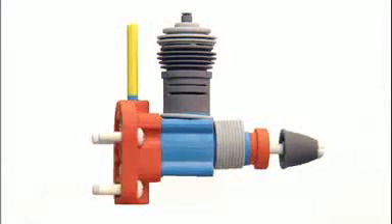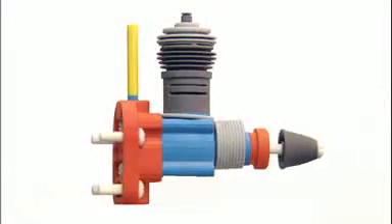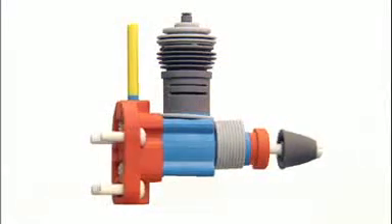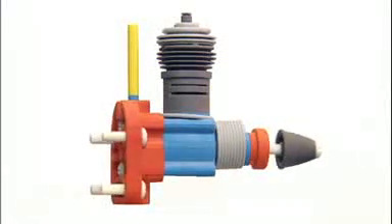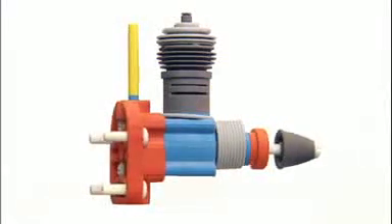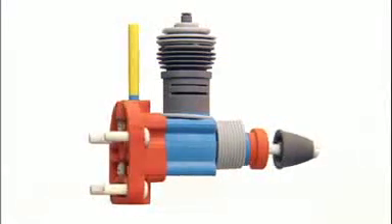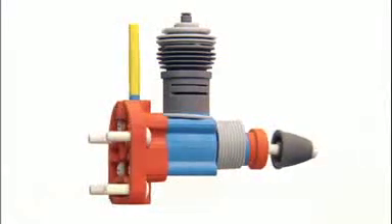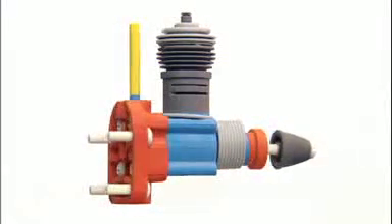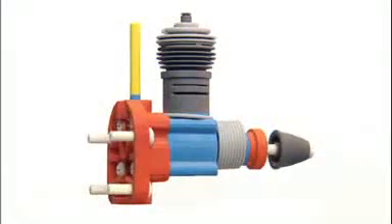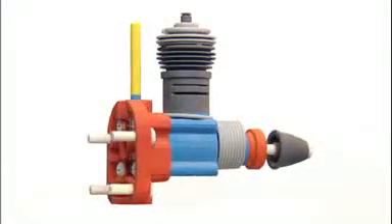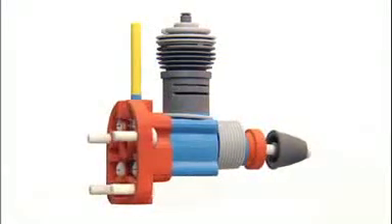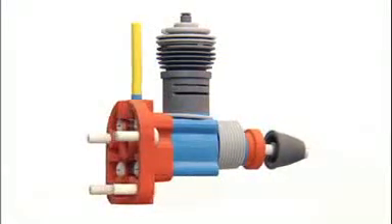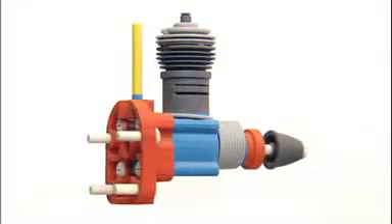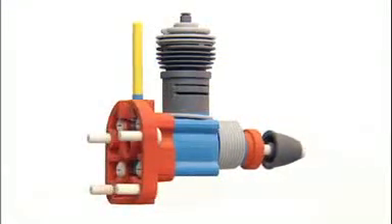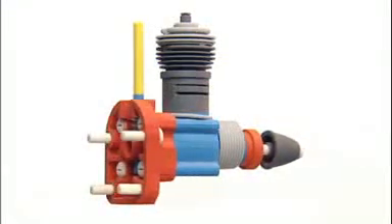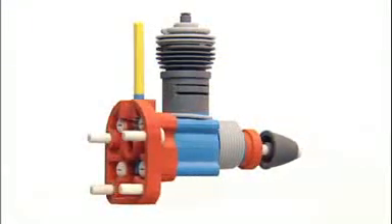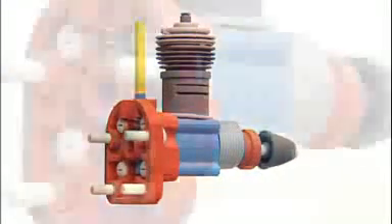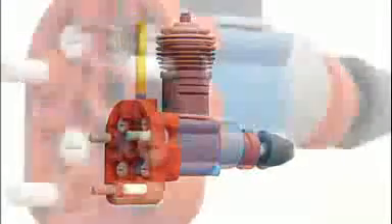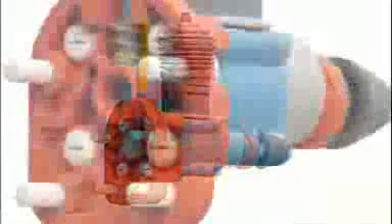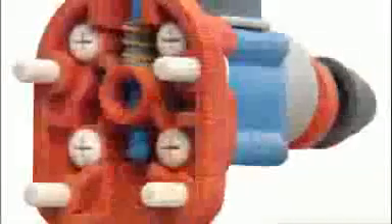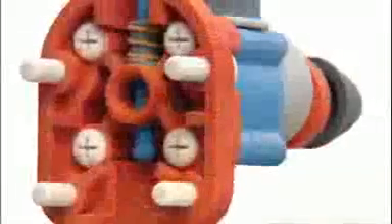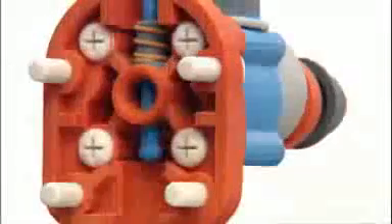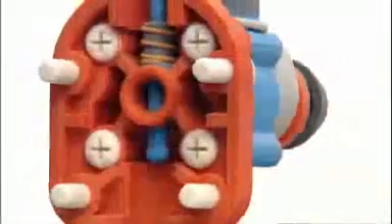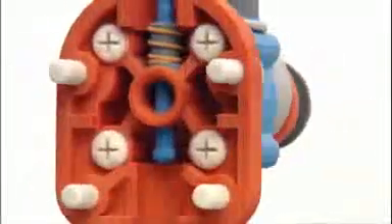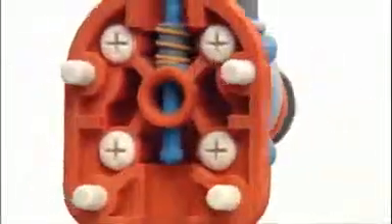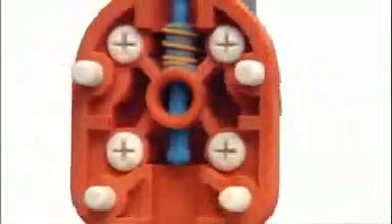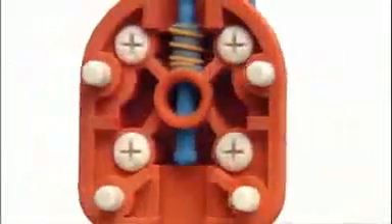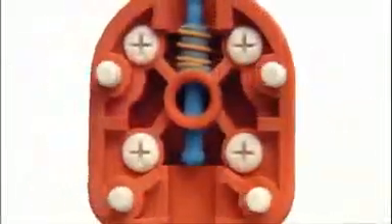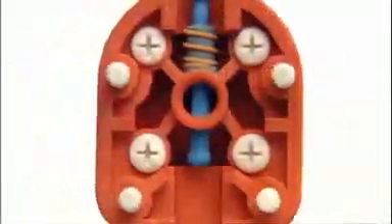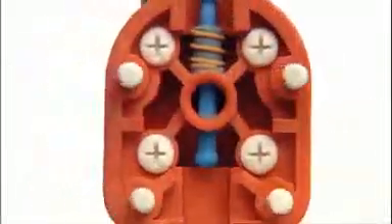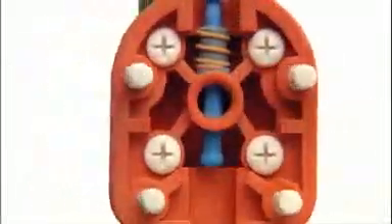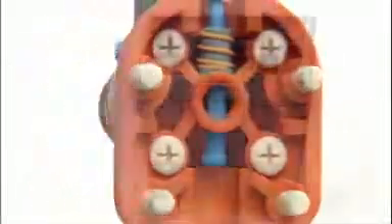And you get it fast. In fact, from start to finish, this model was printed, depowdered, and finished in under 4 hours.